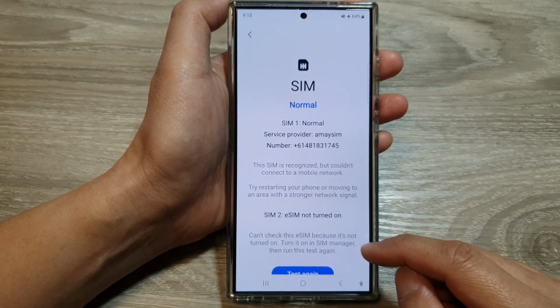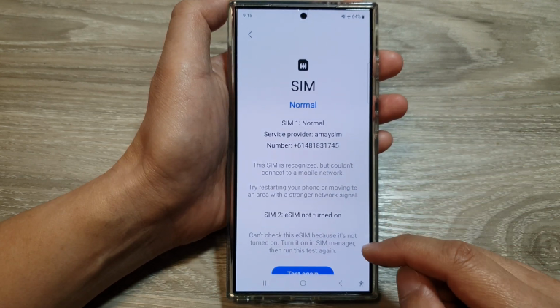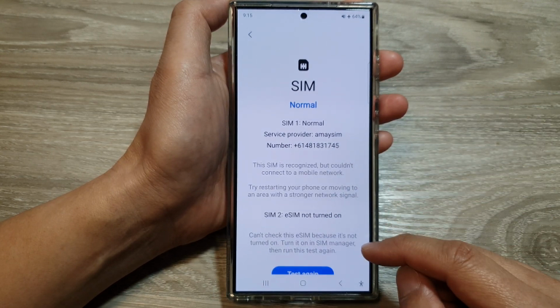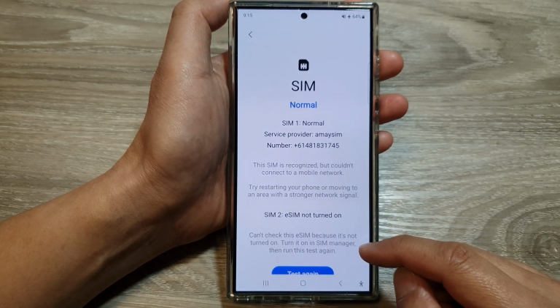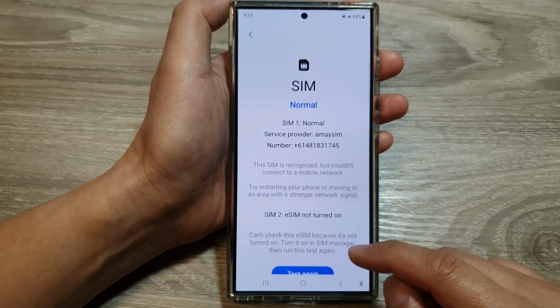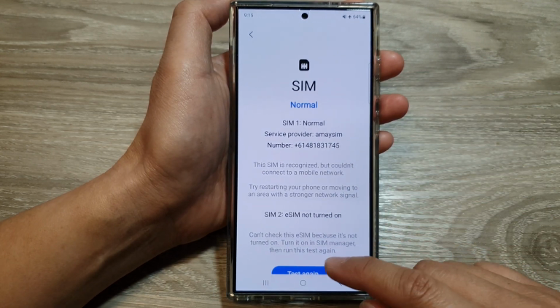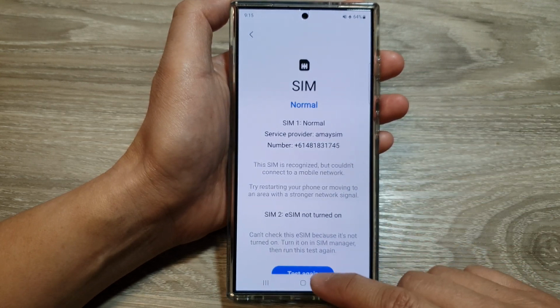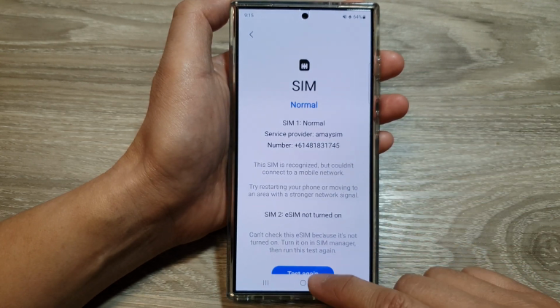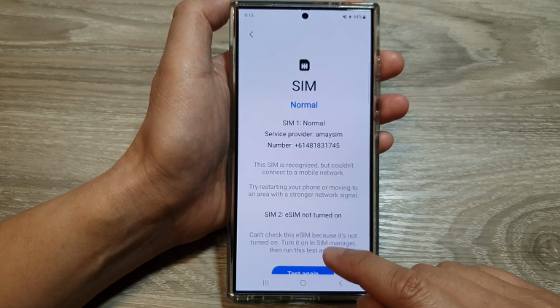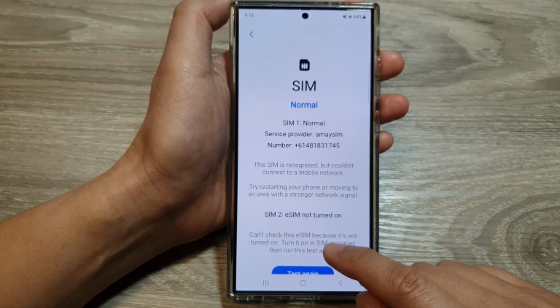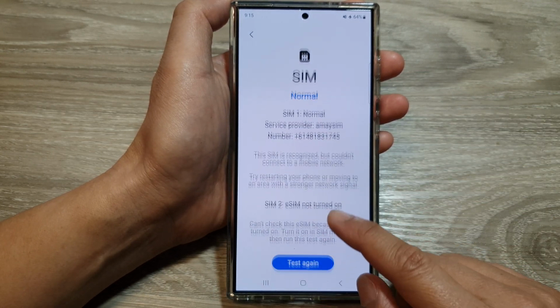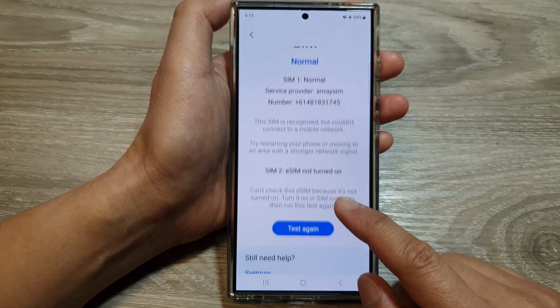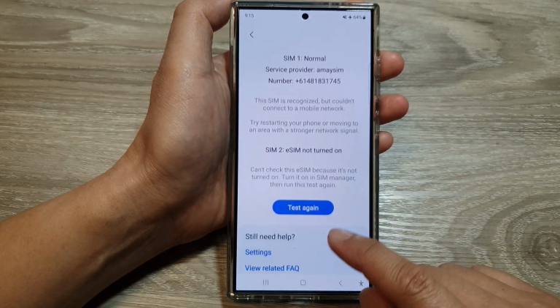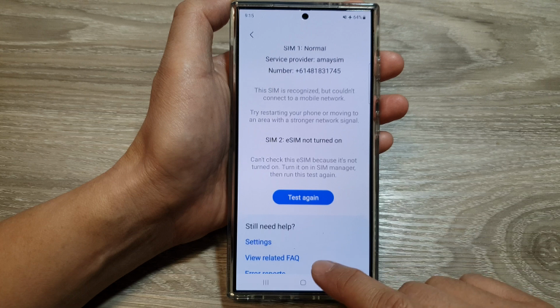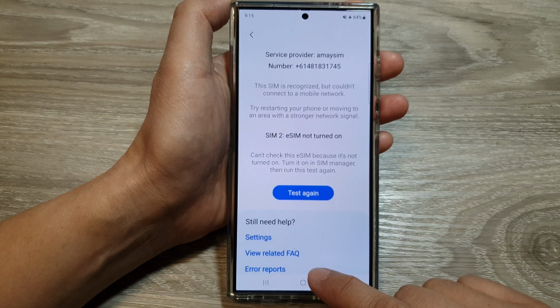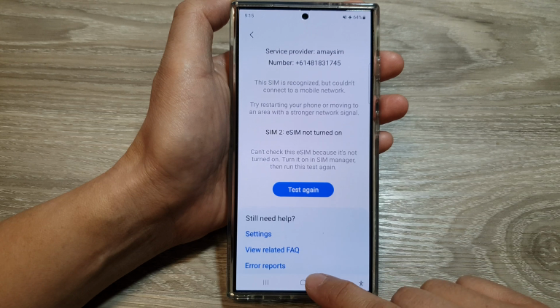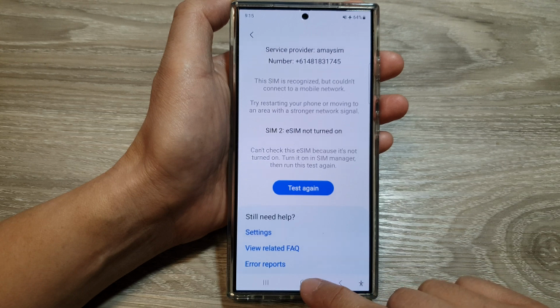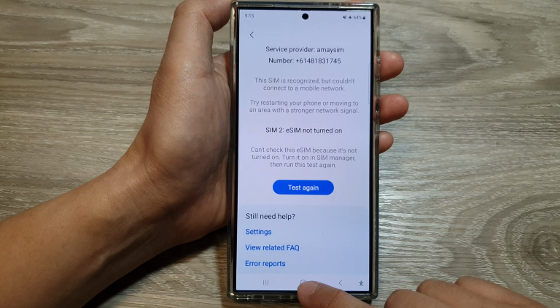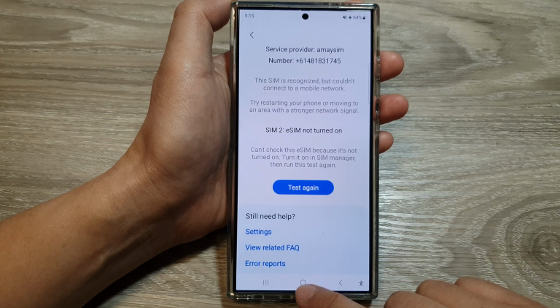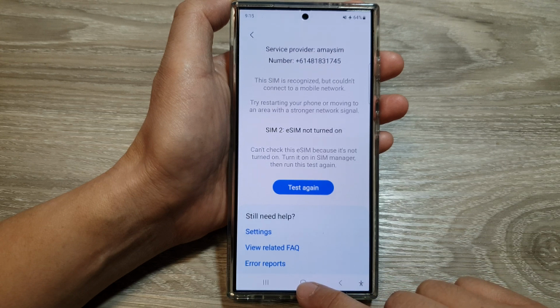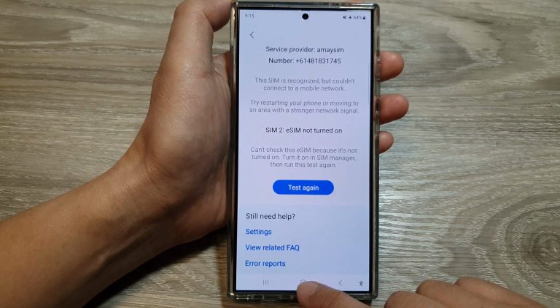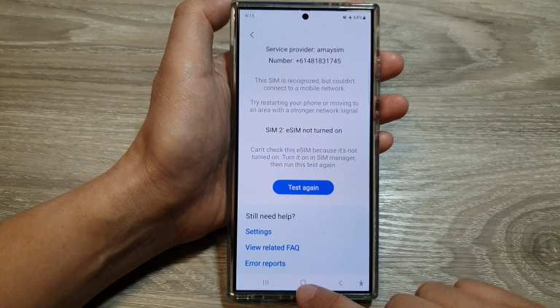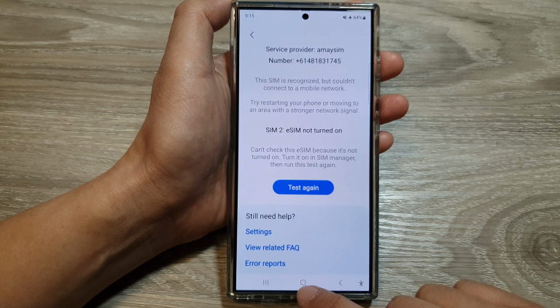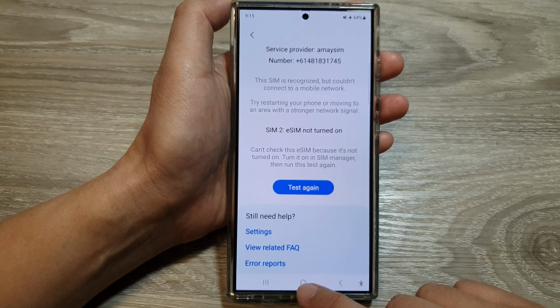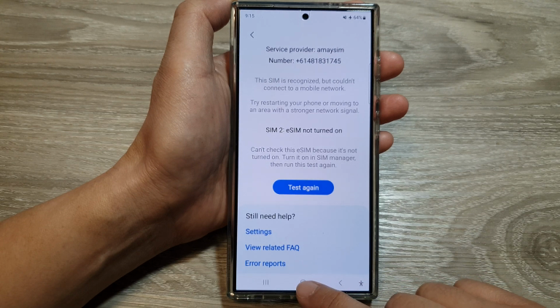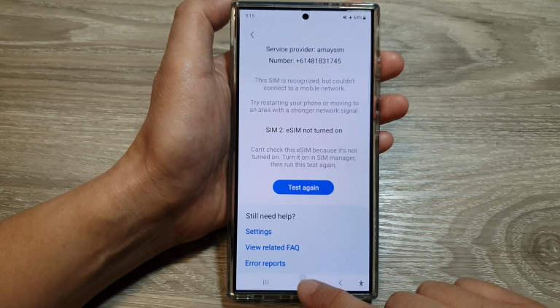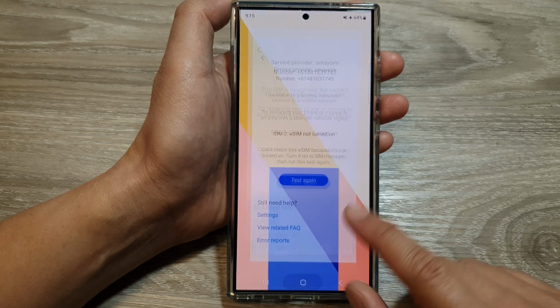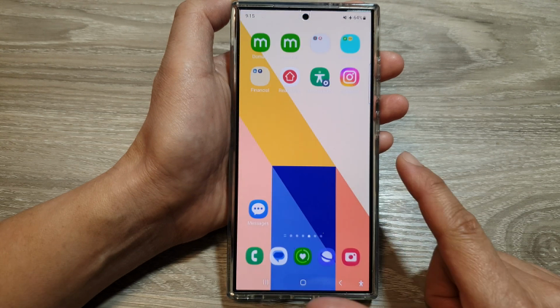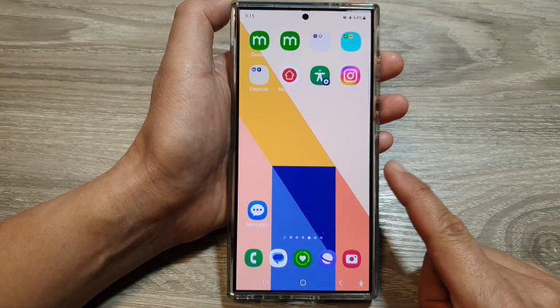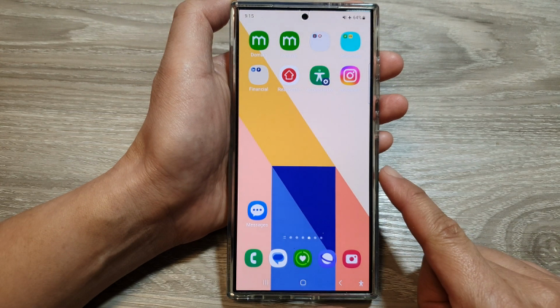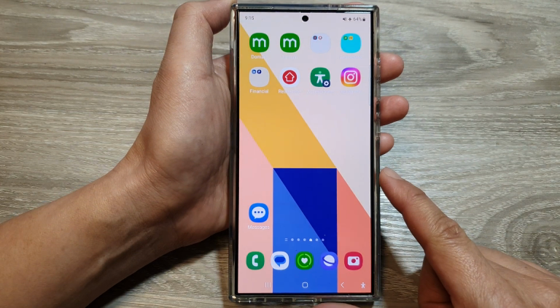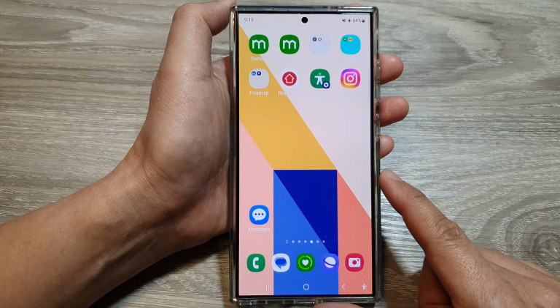And that's it. After that, tap on the home button to go back to the home screen.